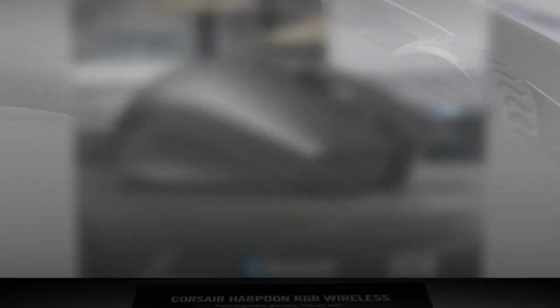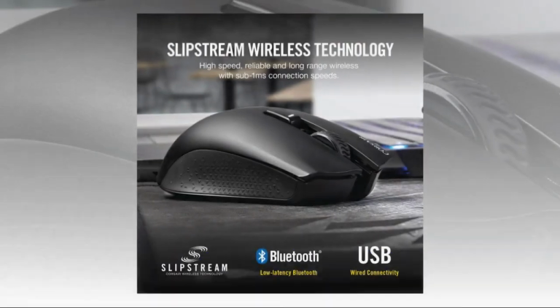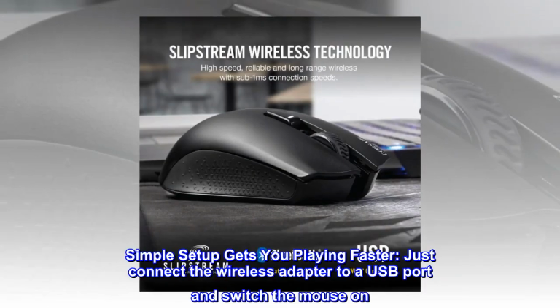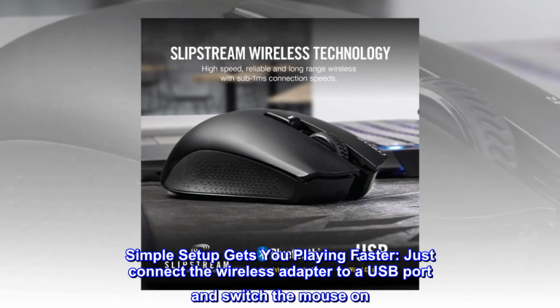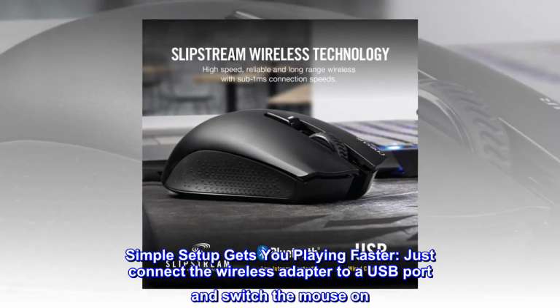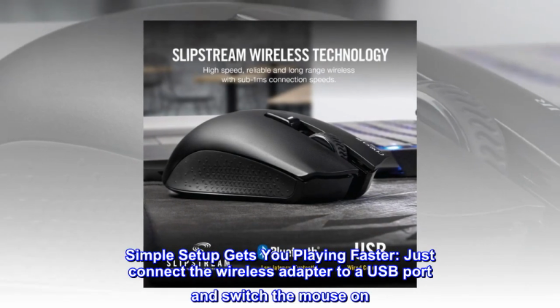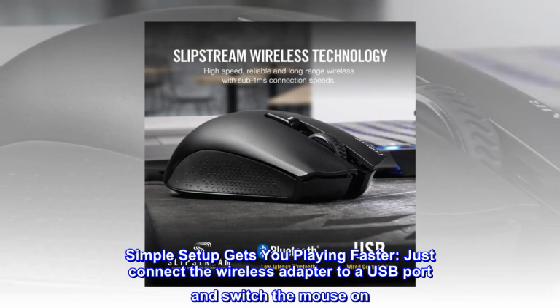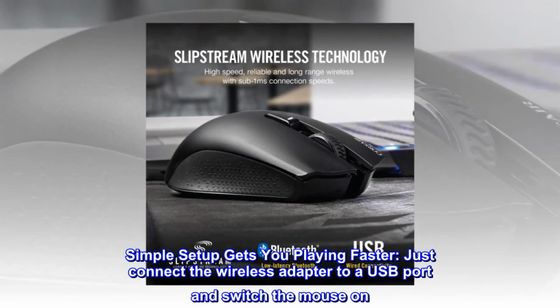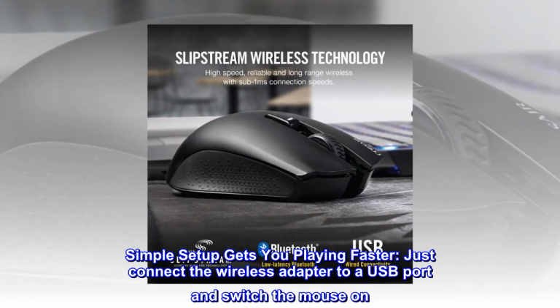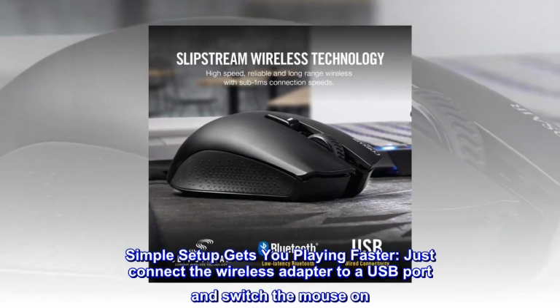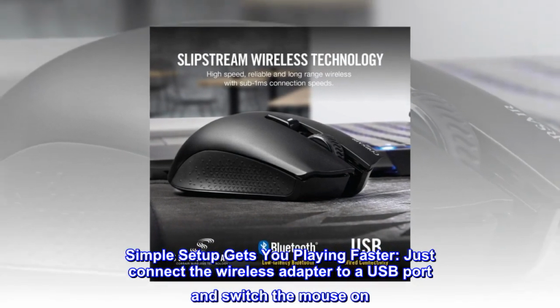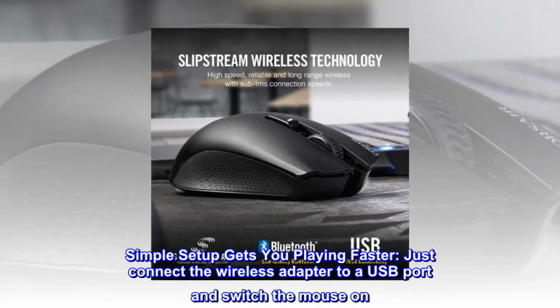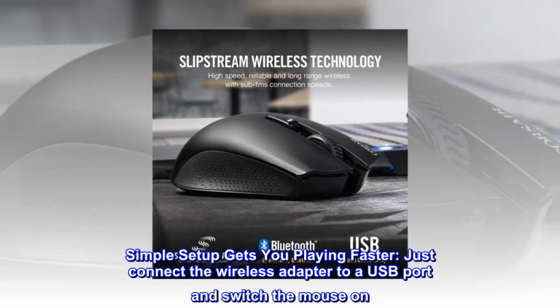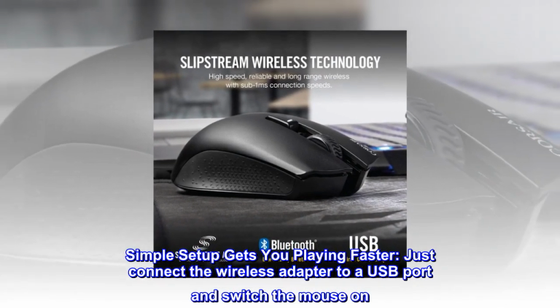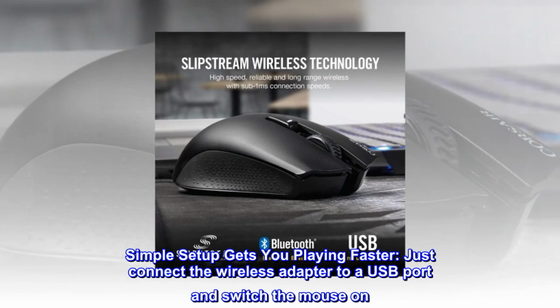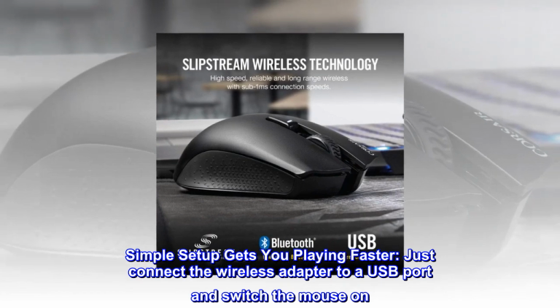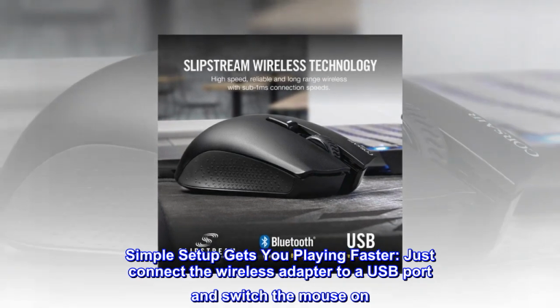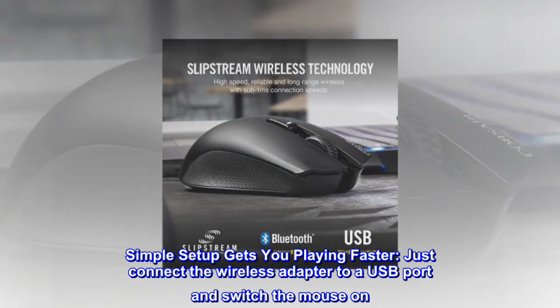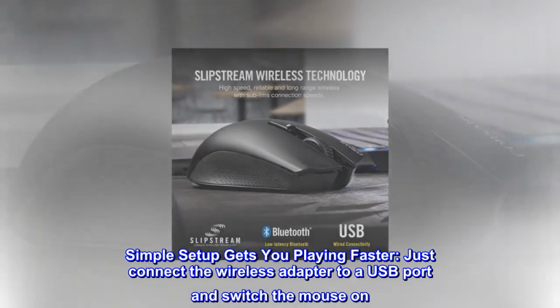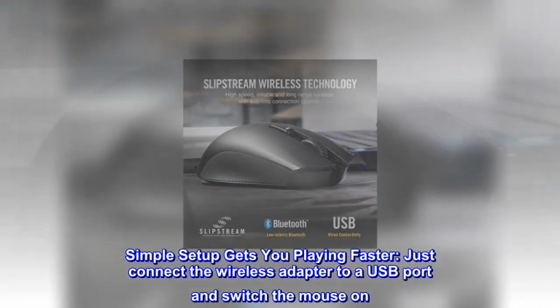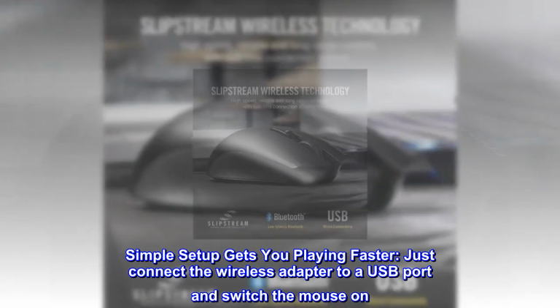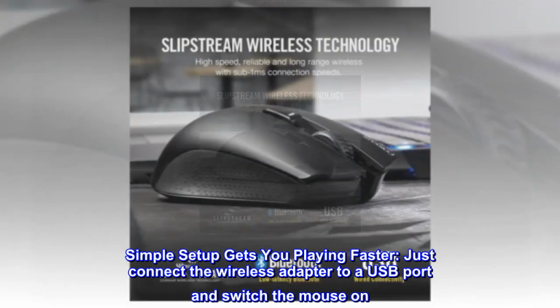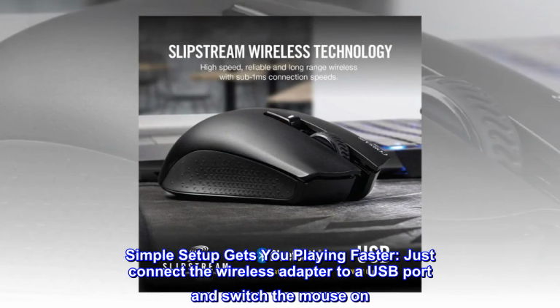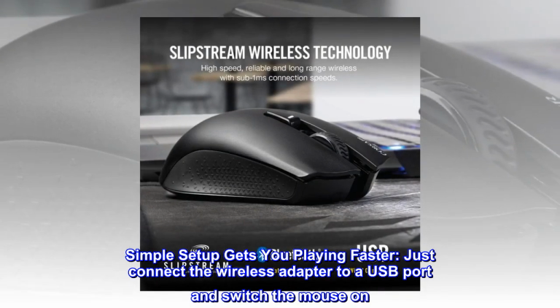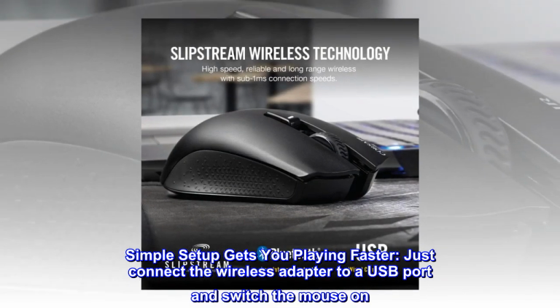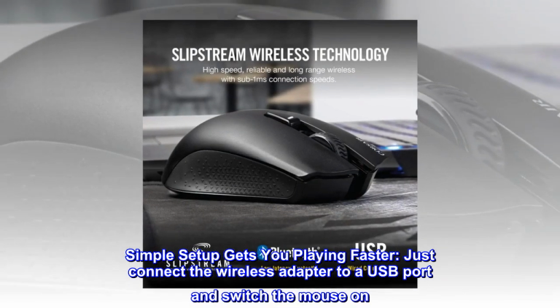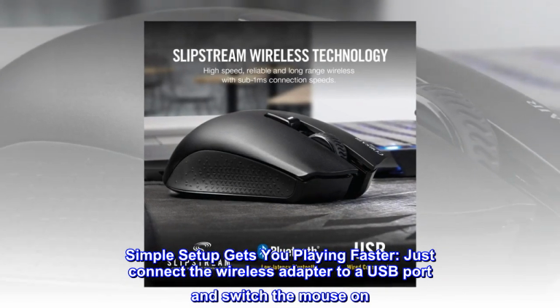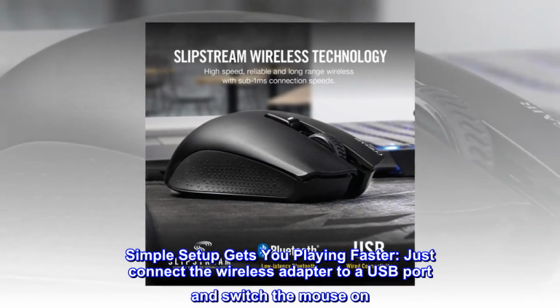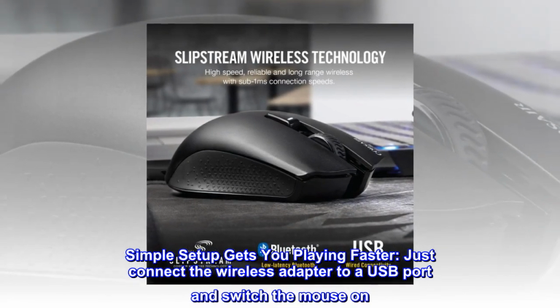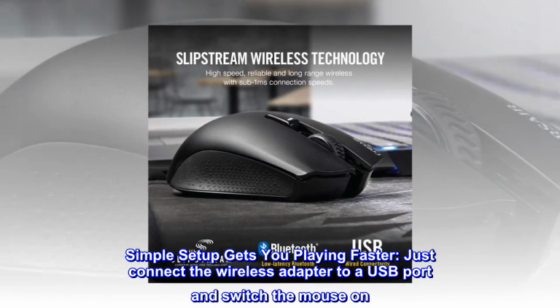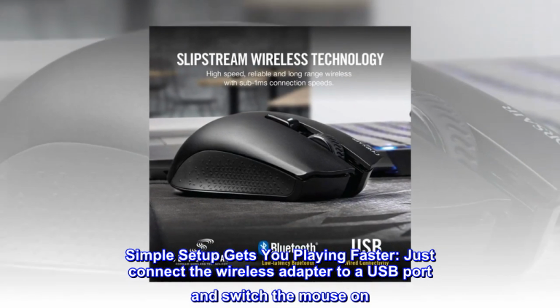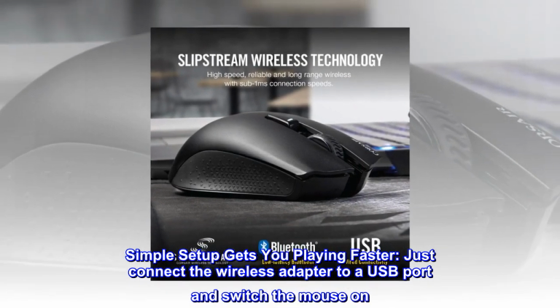Simple setup gets you playing faster. Just connect the wireless adapter to a USB port and switch the mouse on.